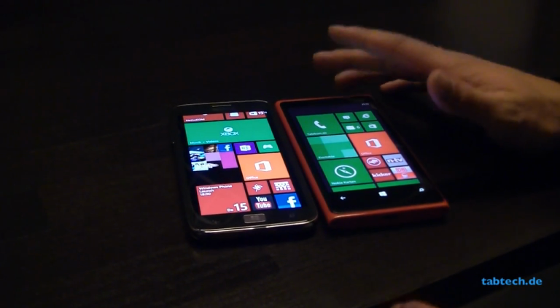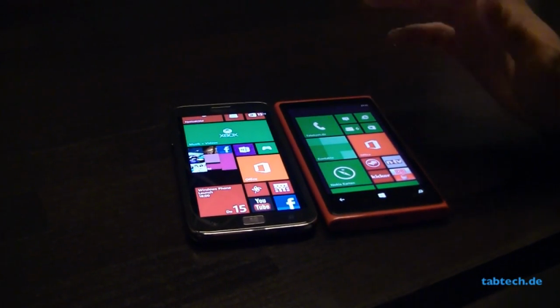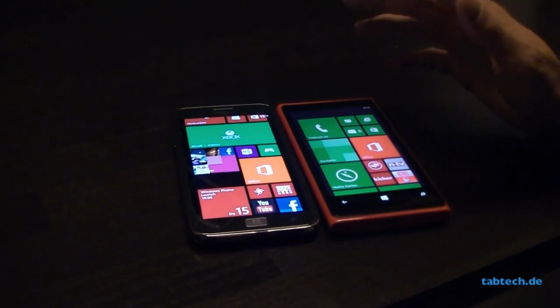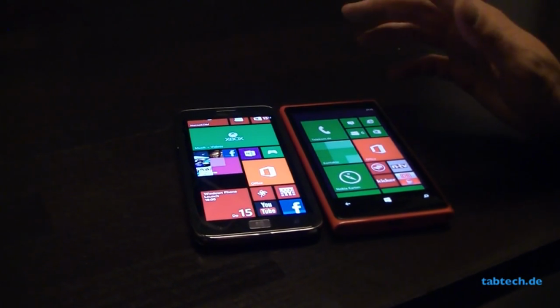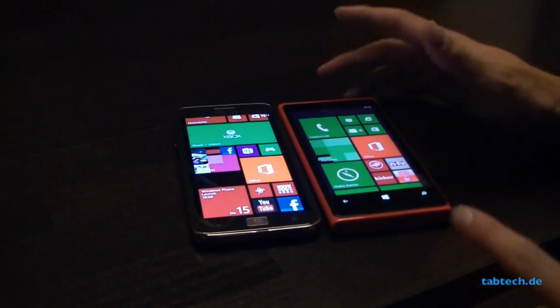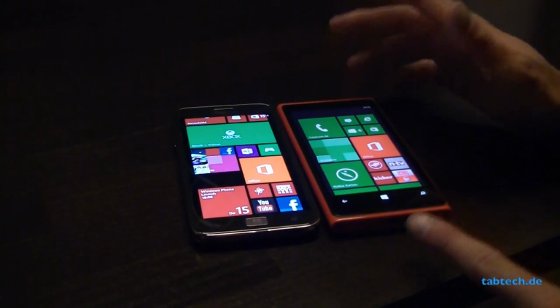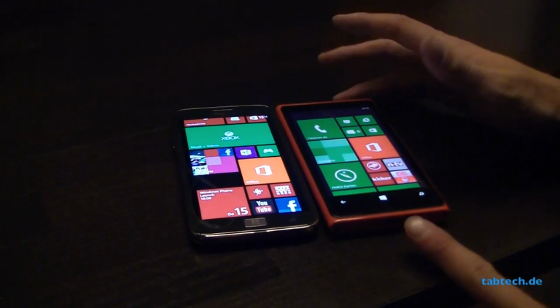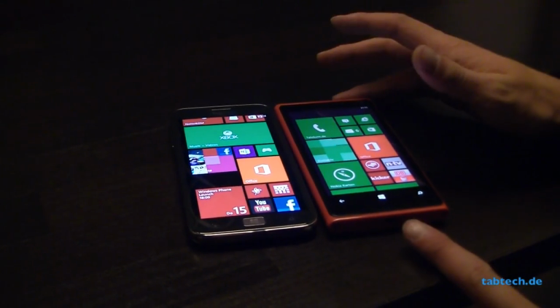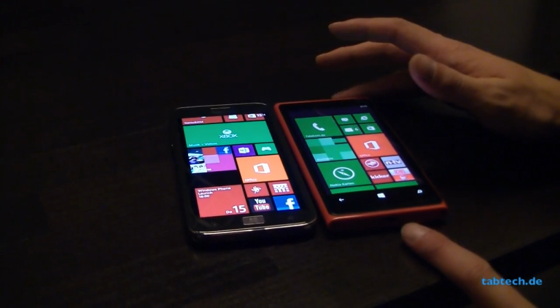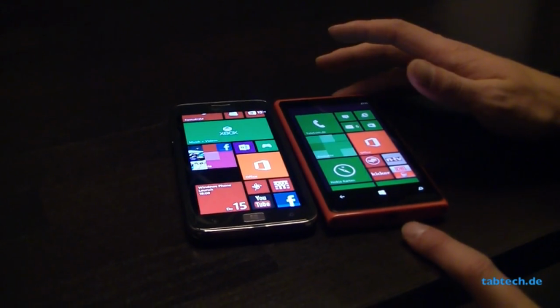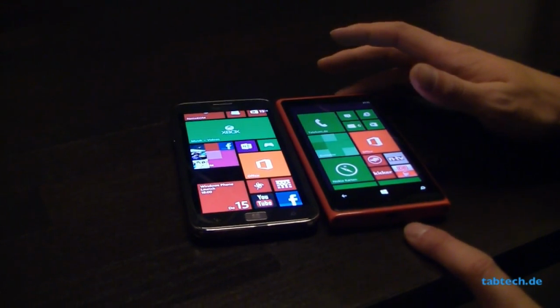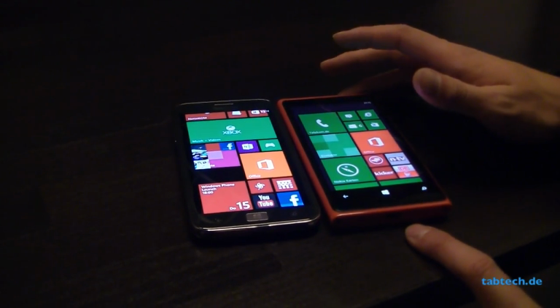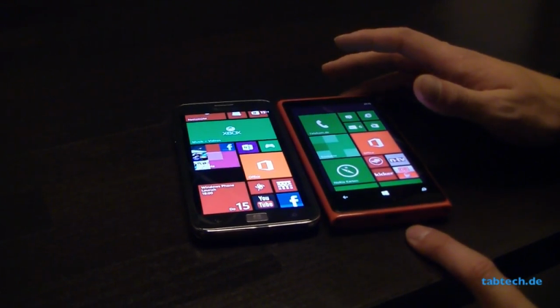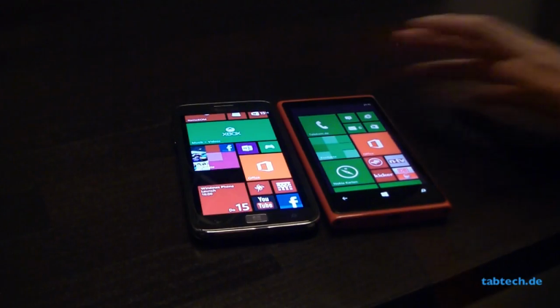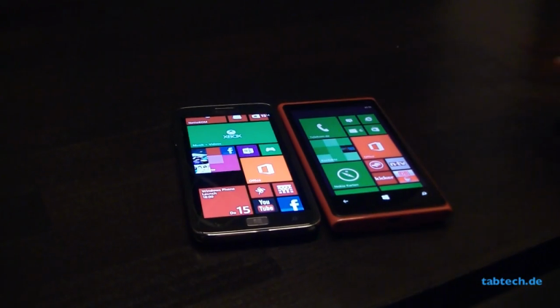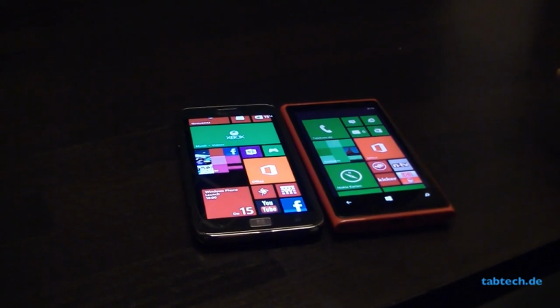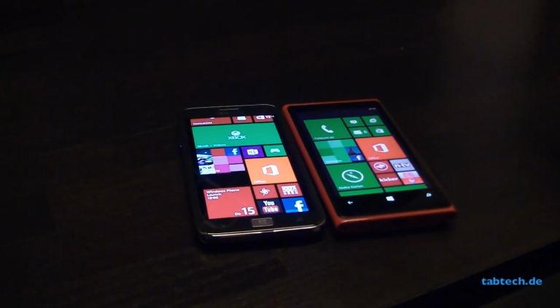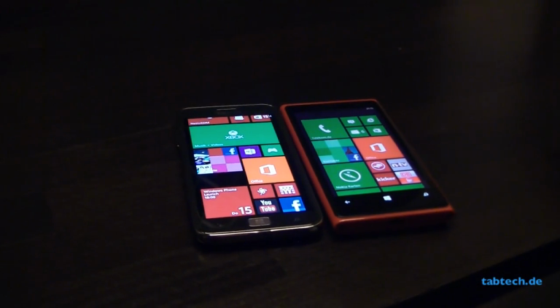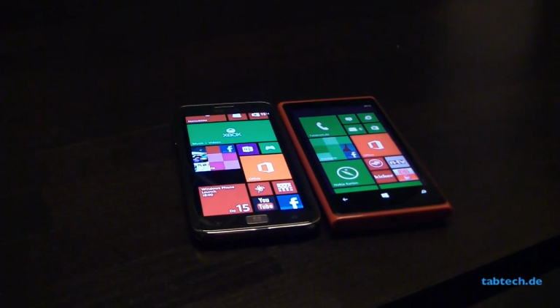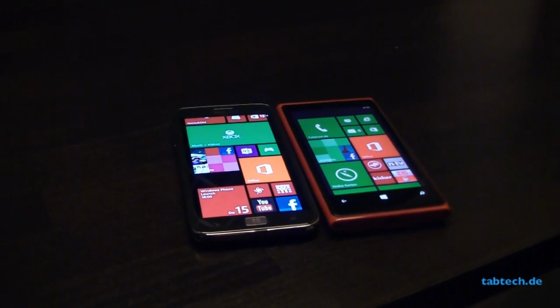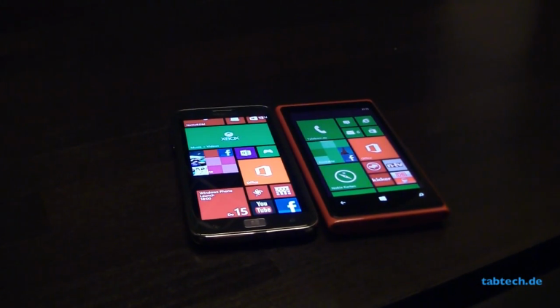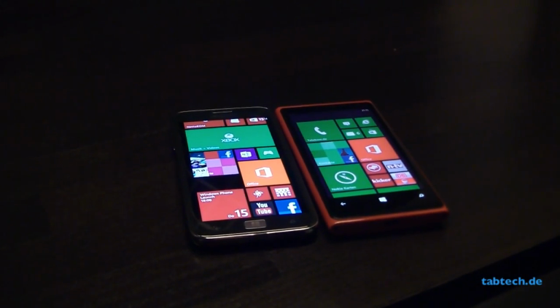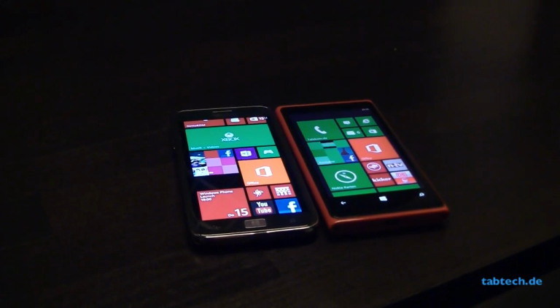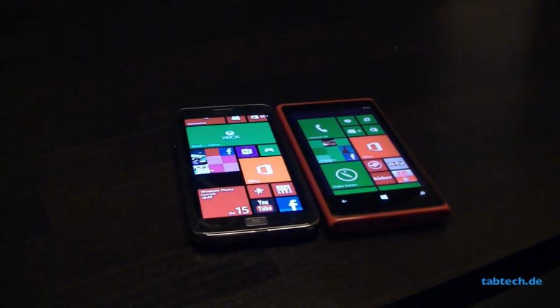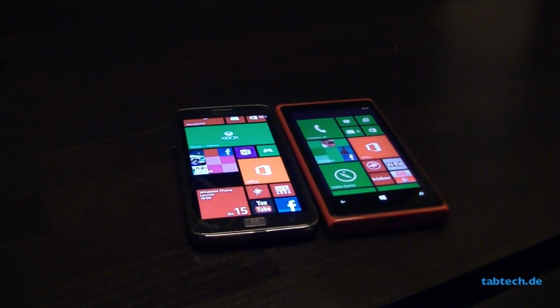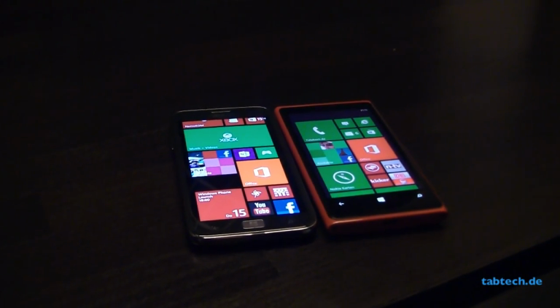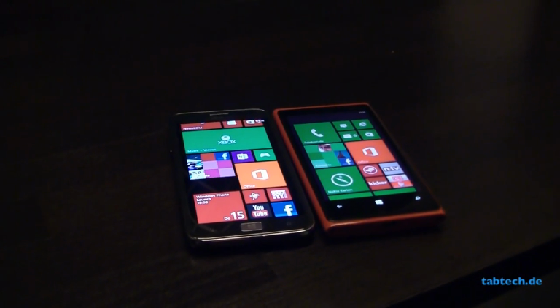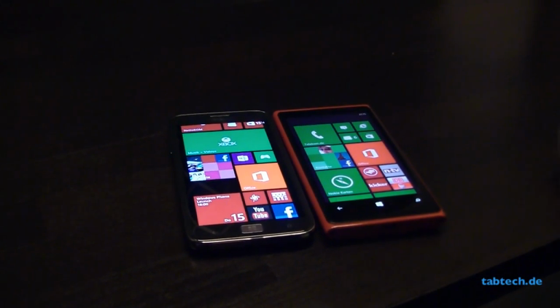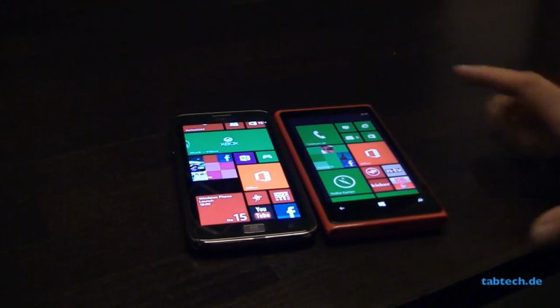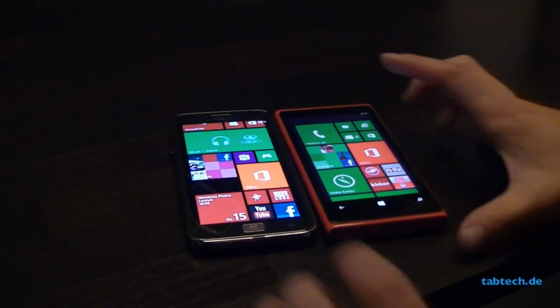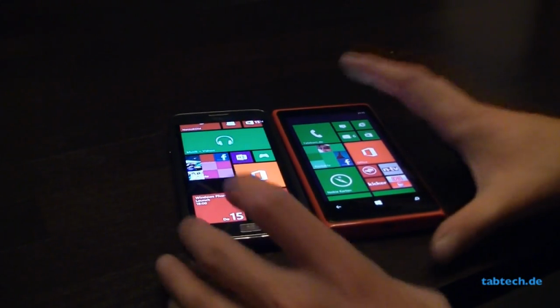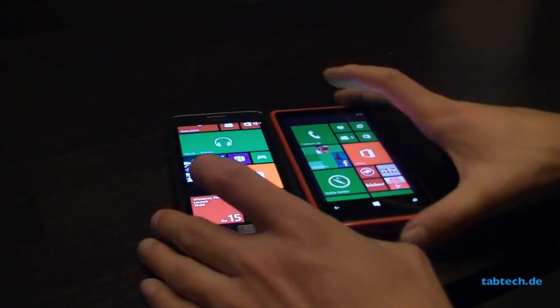But it's still good and there are other positive things here on the Lumia 920. But first of all, let's go around the devices.